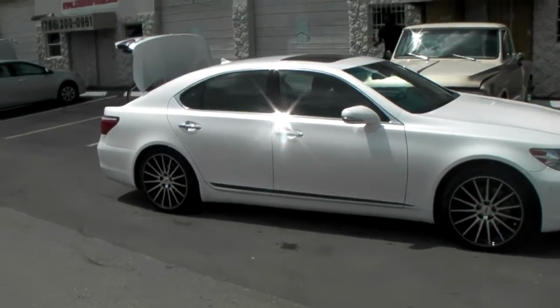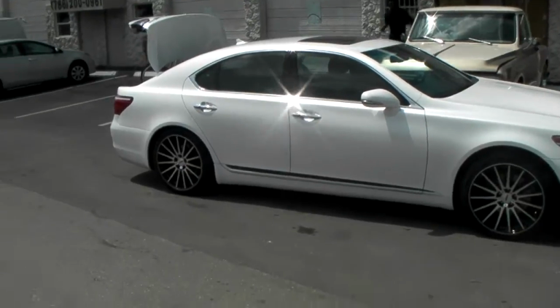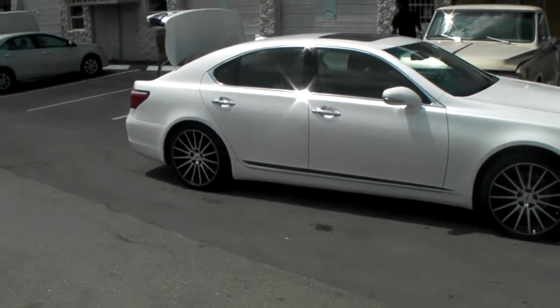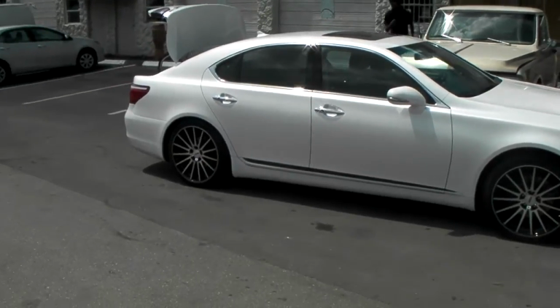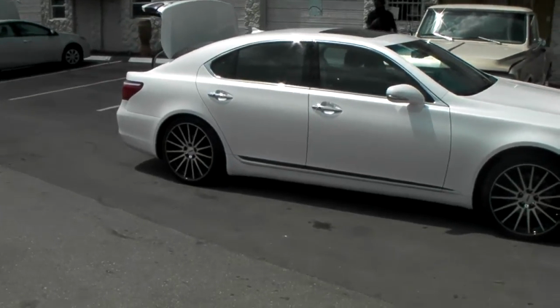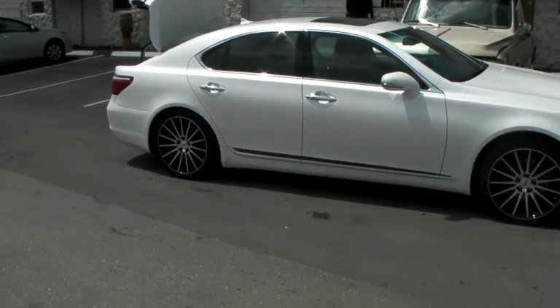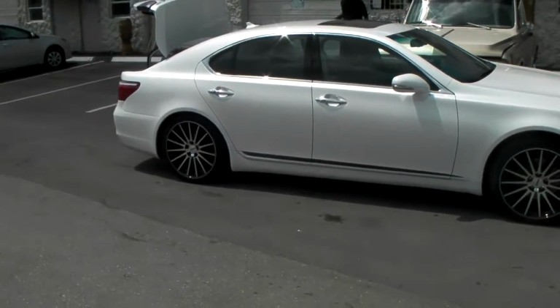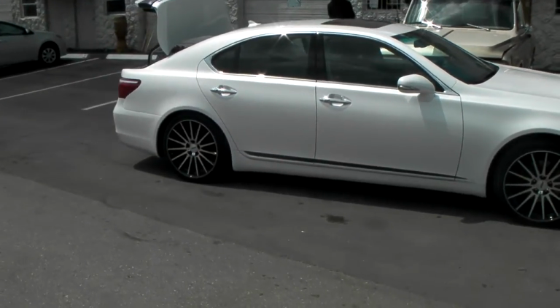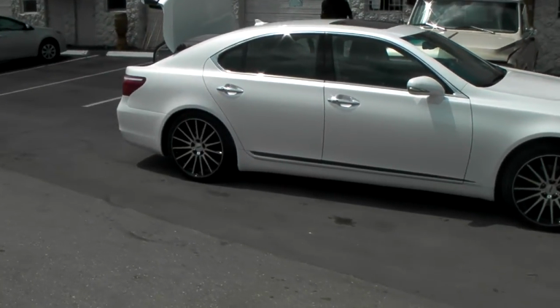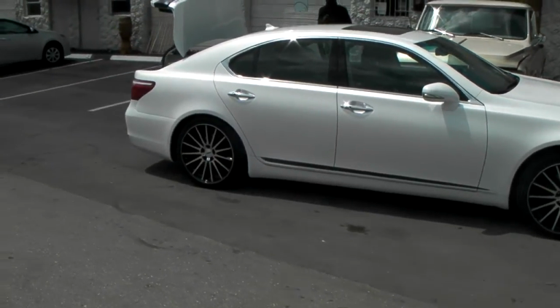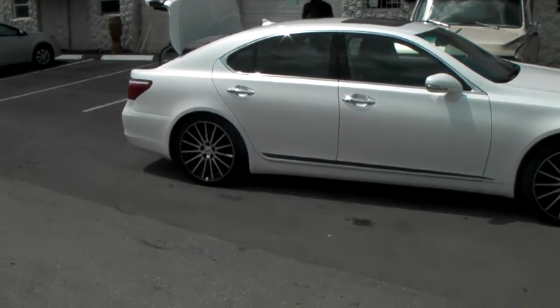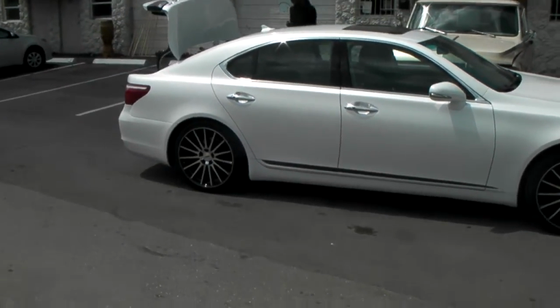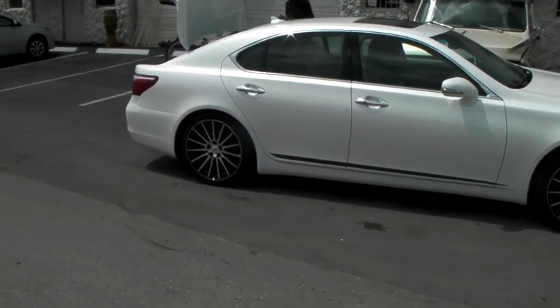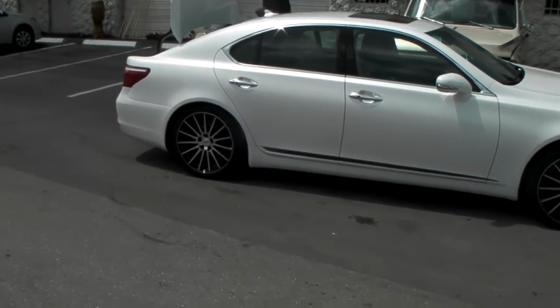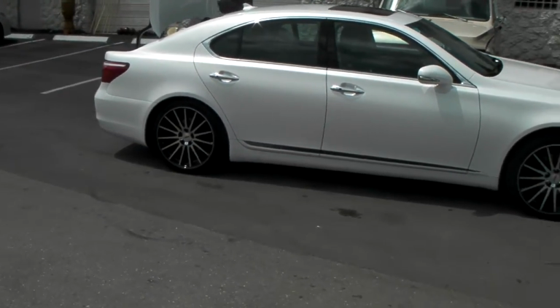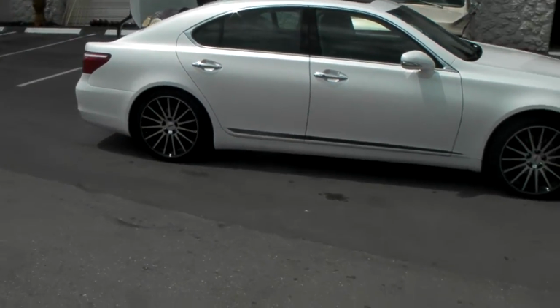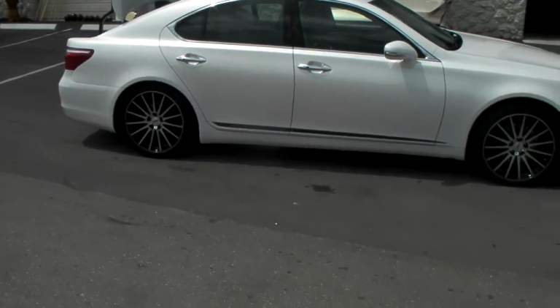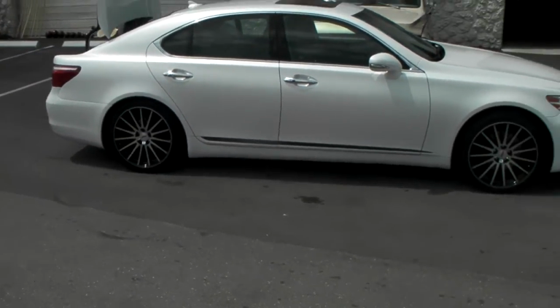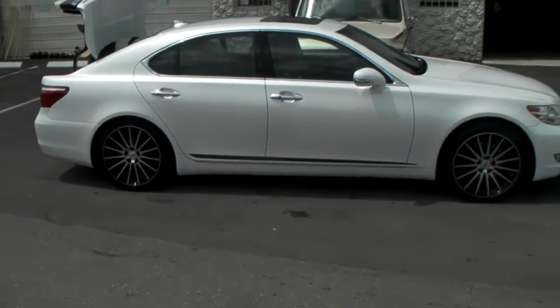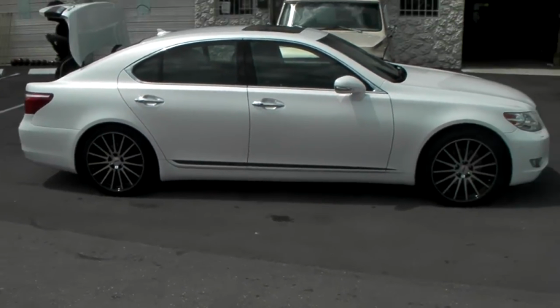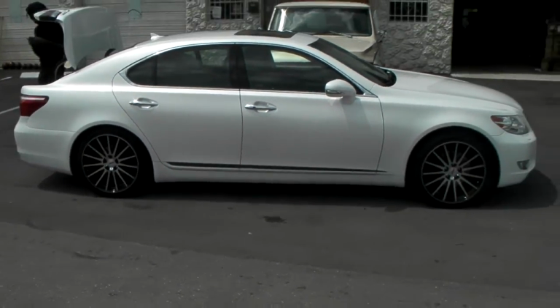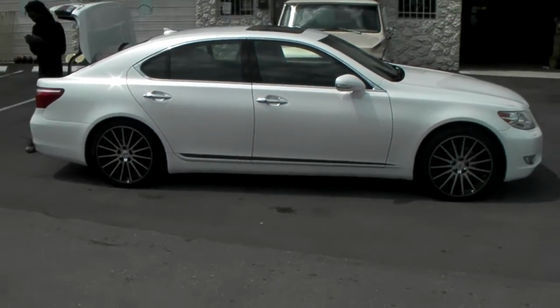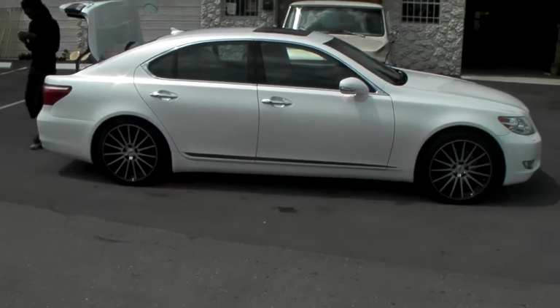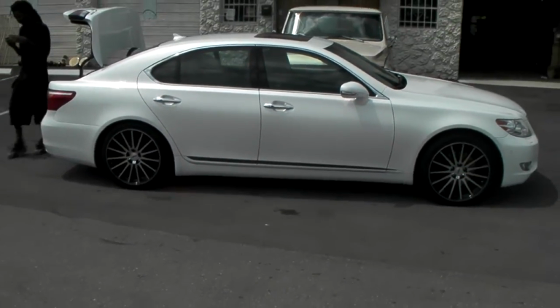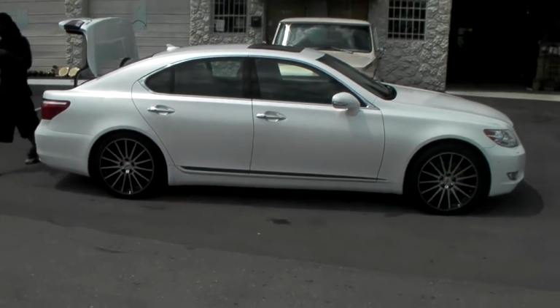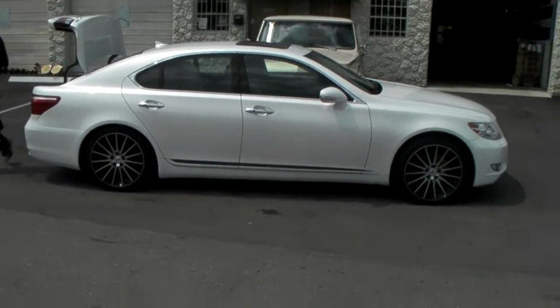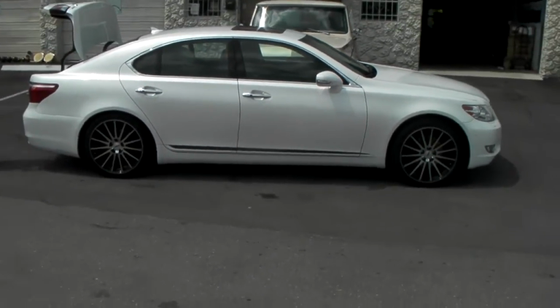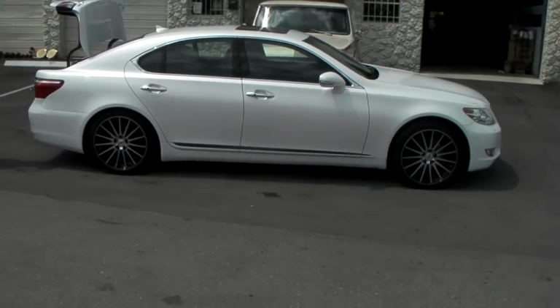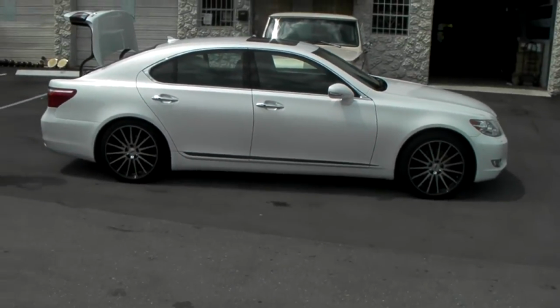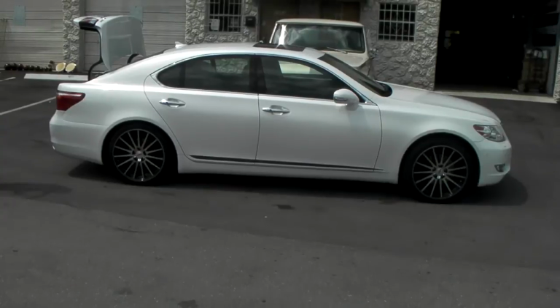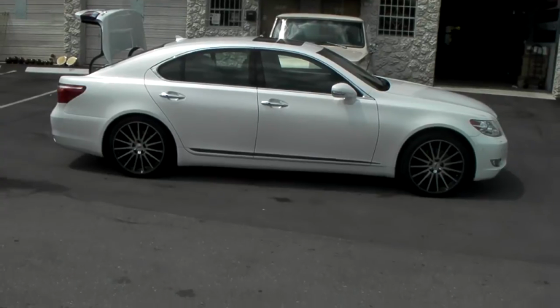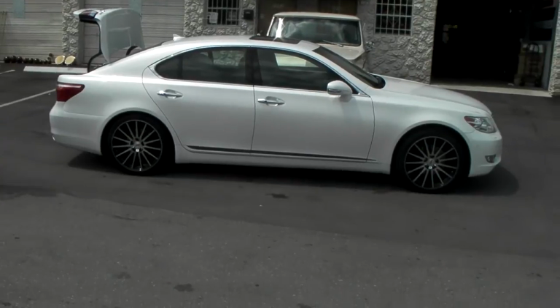Again, it's a great looking wheel, especially when you have the deeper concave in the back. This one is a square set all the way around.